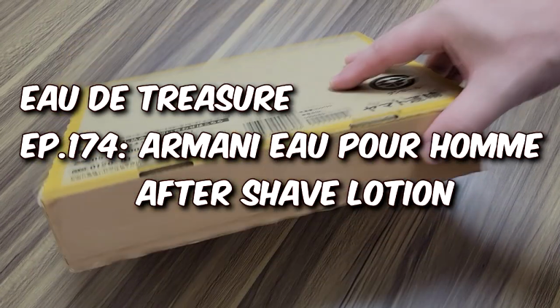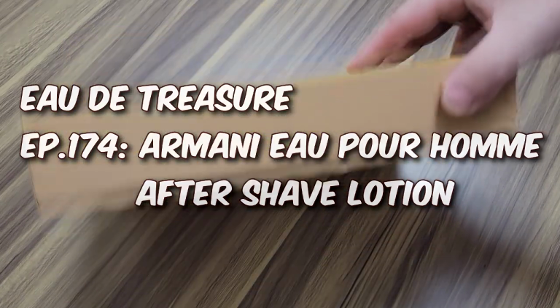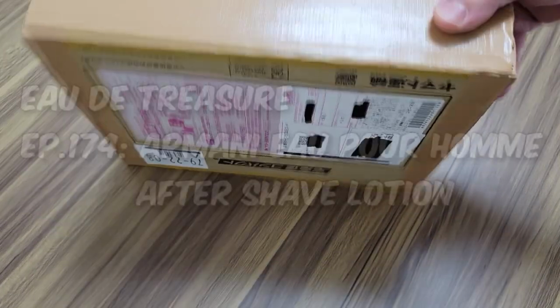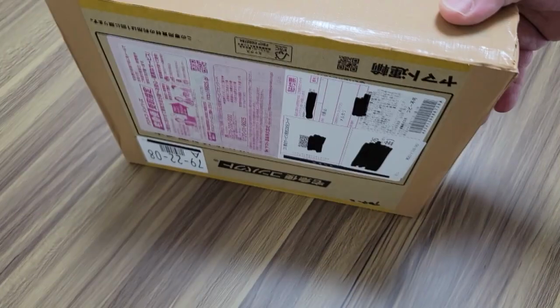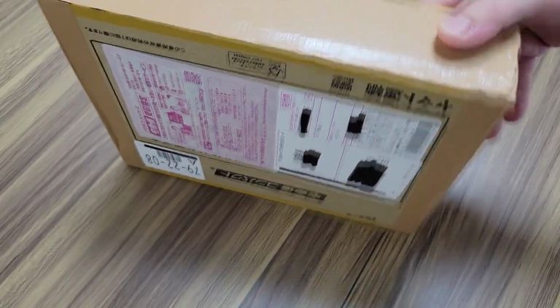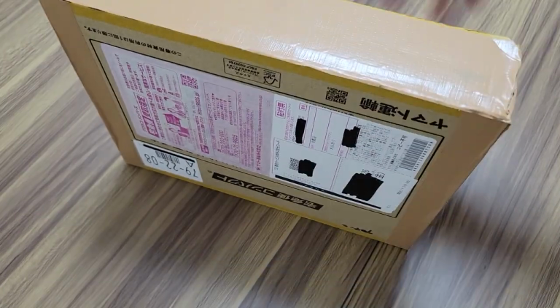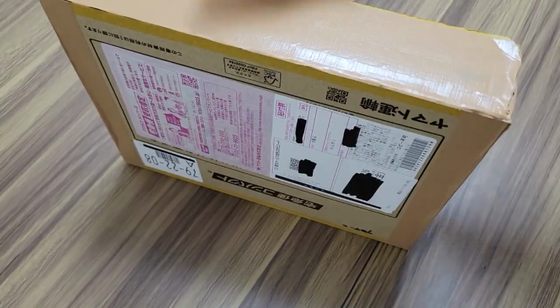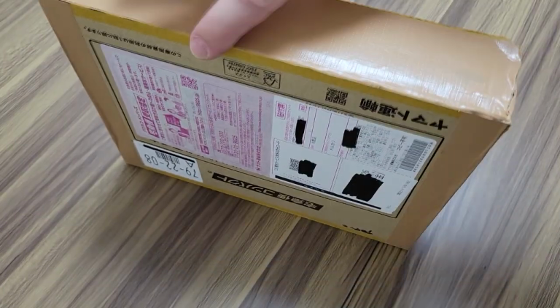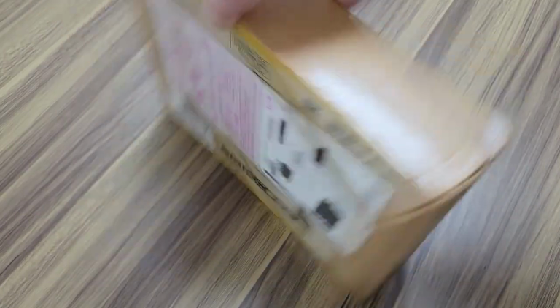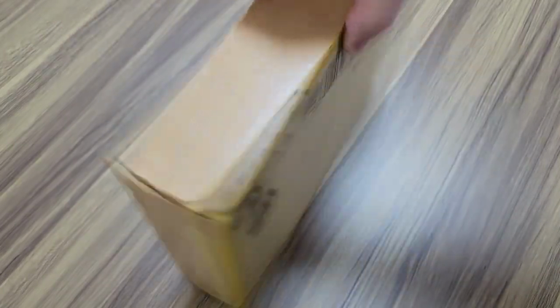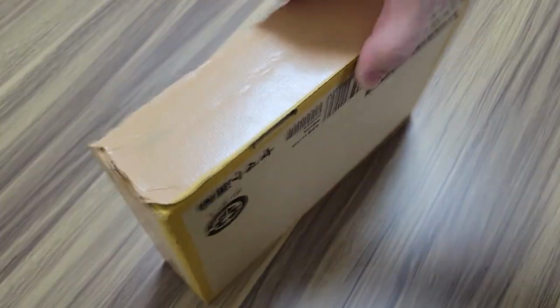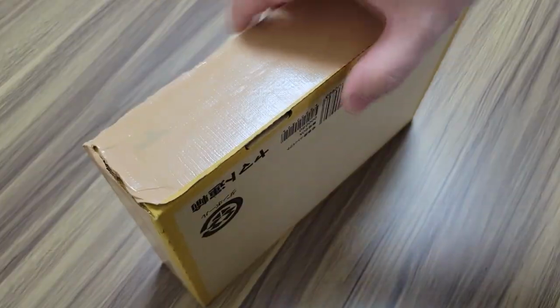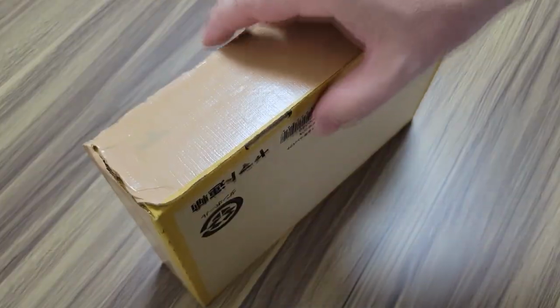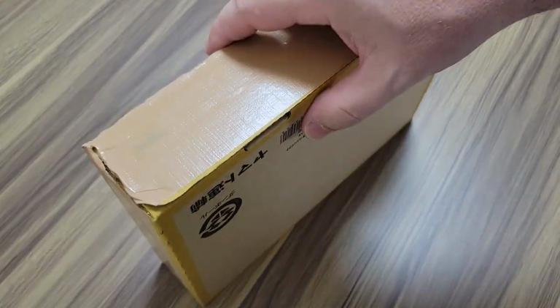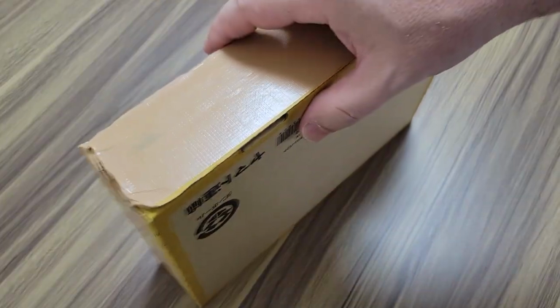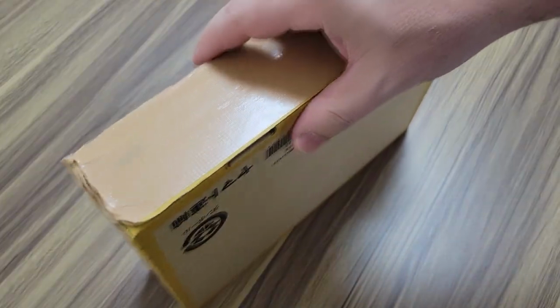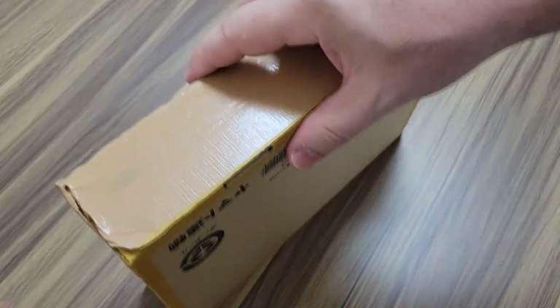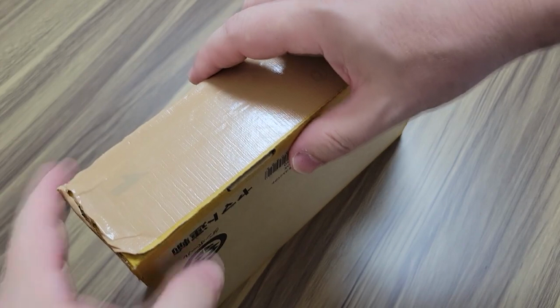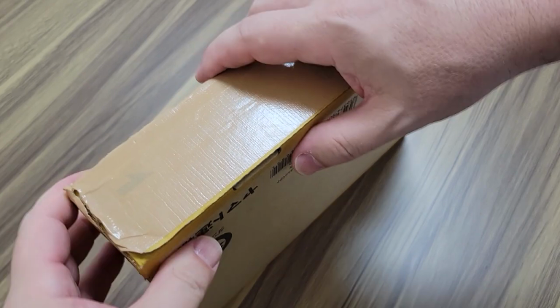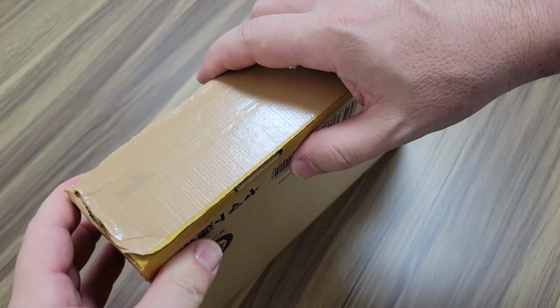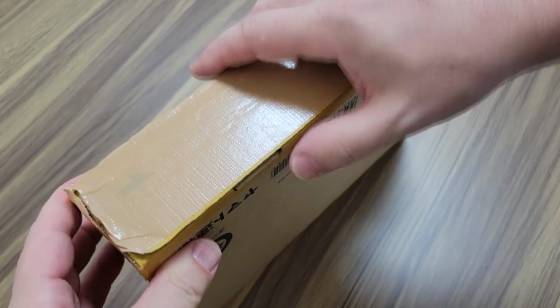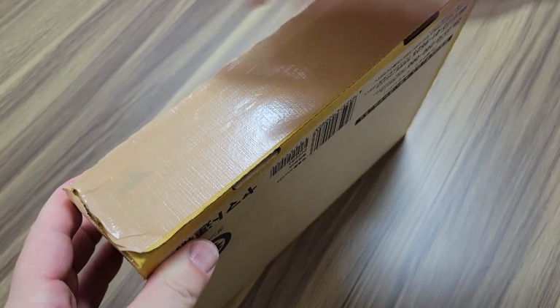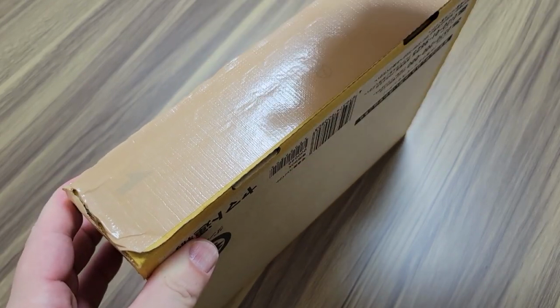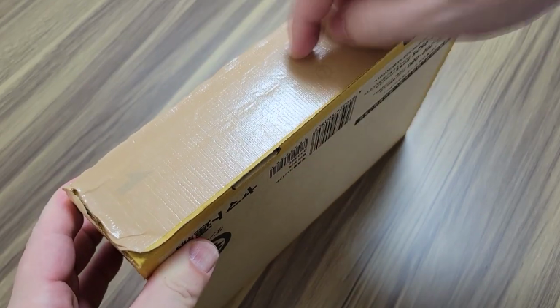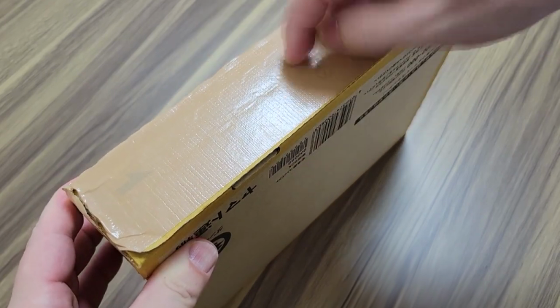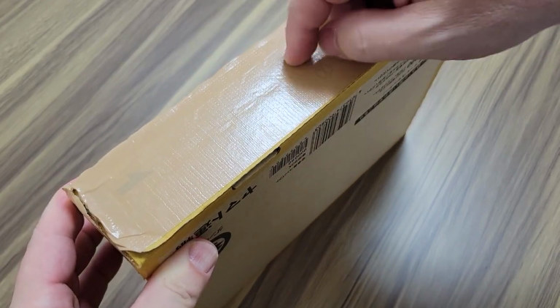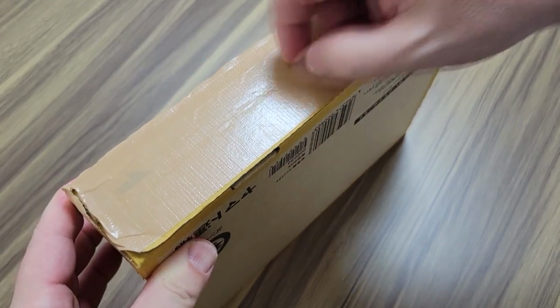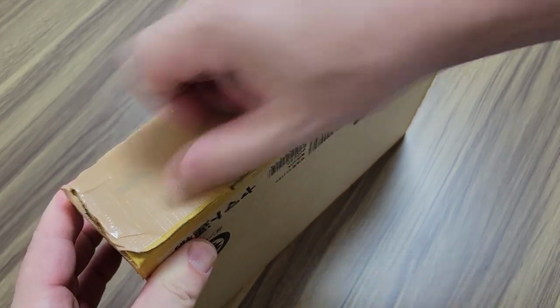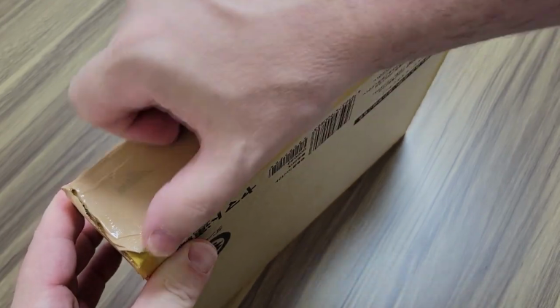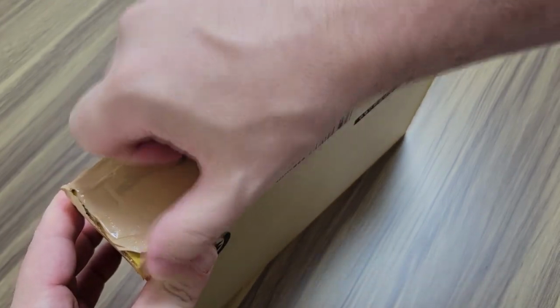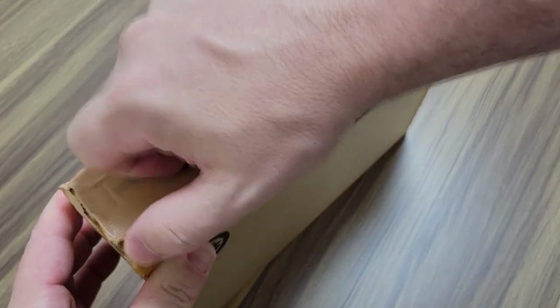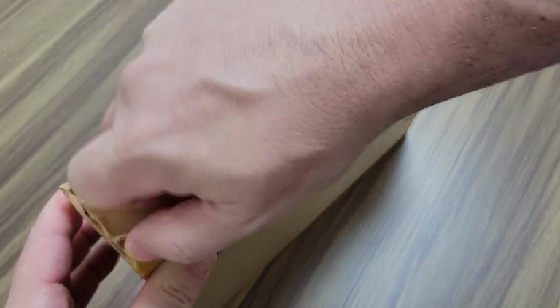I don't know what year it came out, but it looks like one from the 80s. It was a great deal, so let's get to this one and open it up.